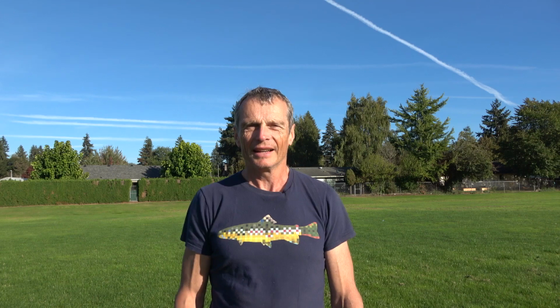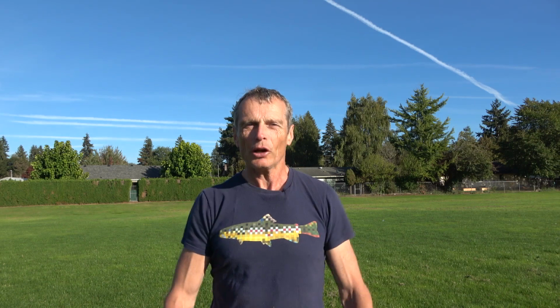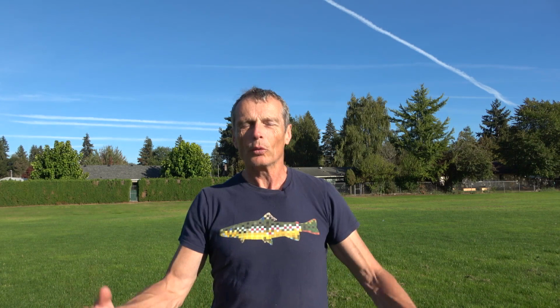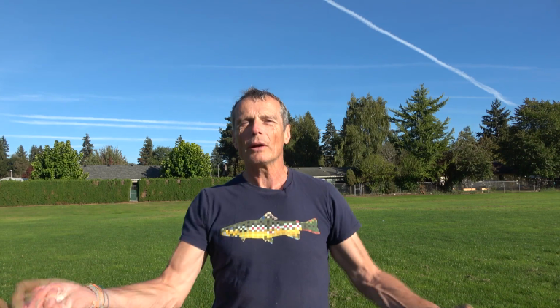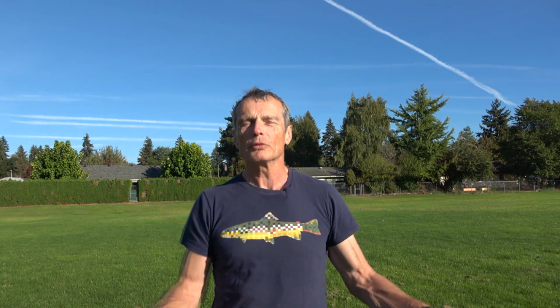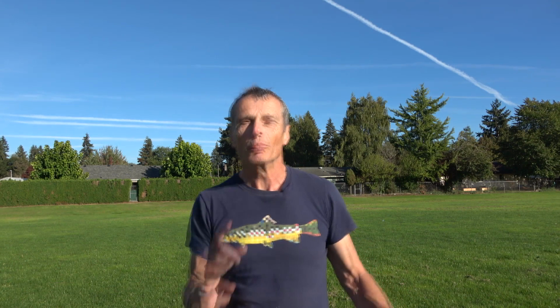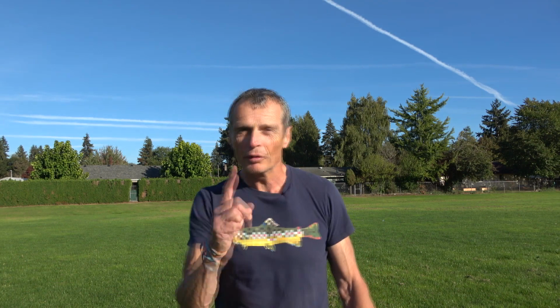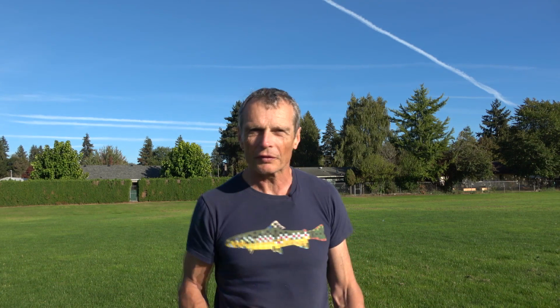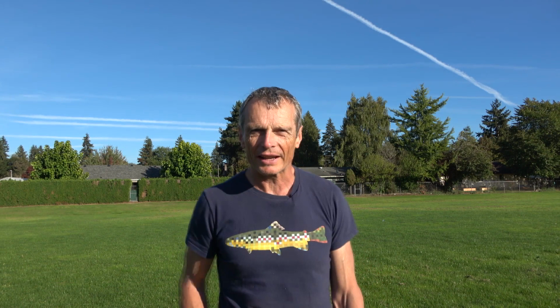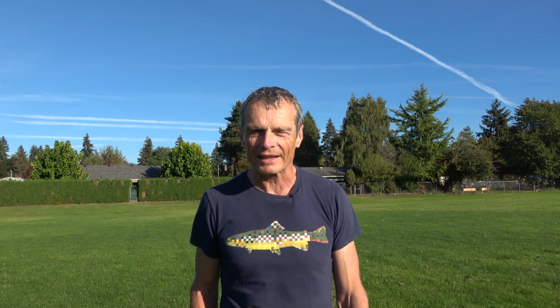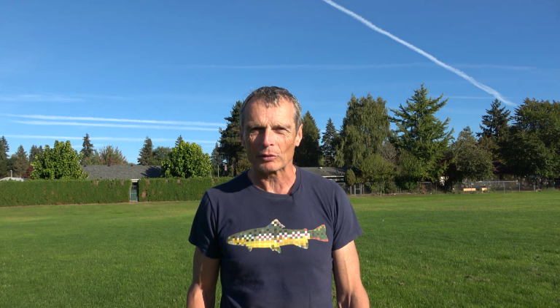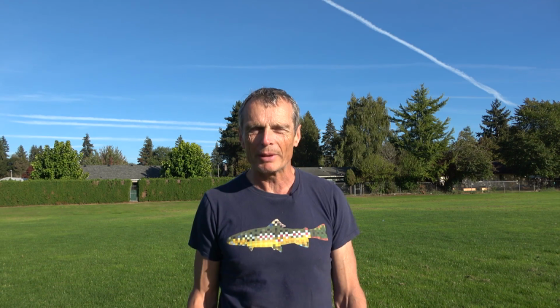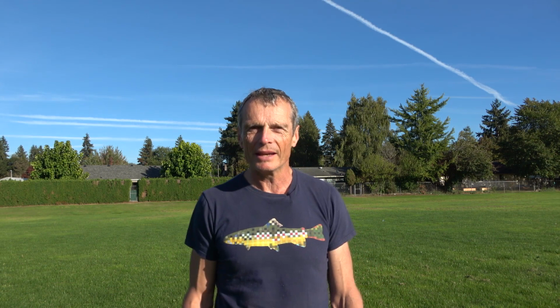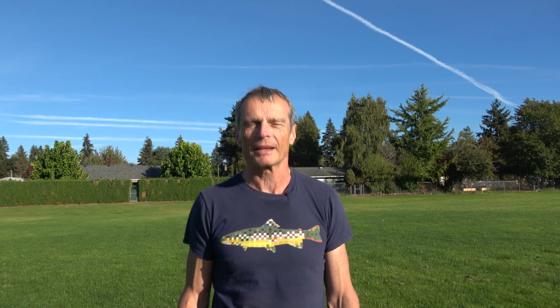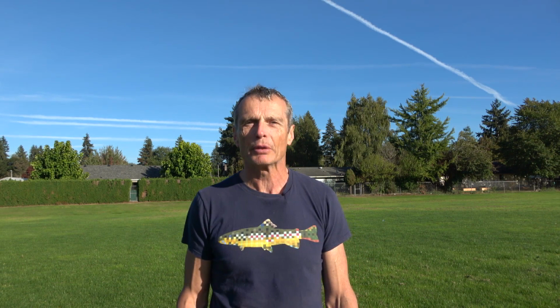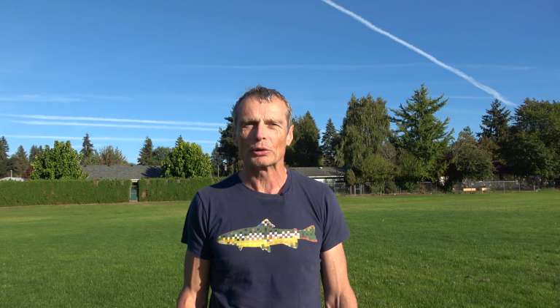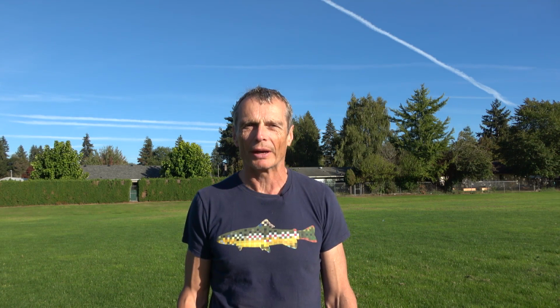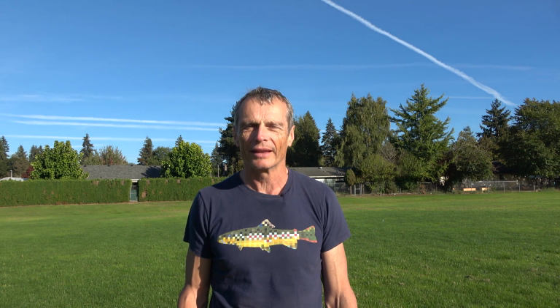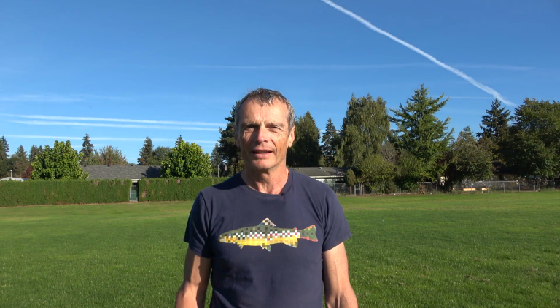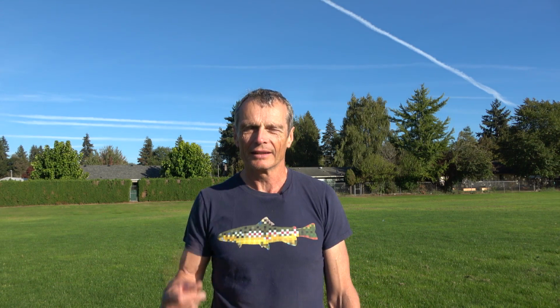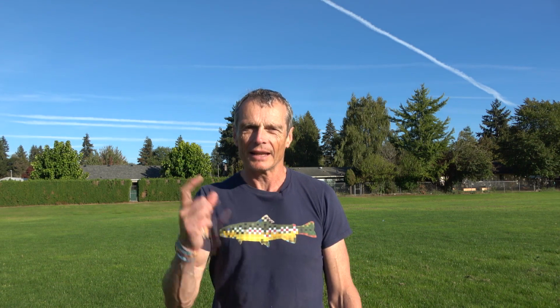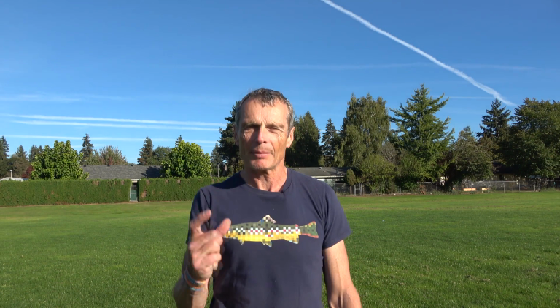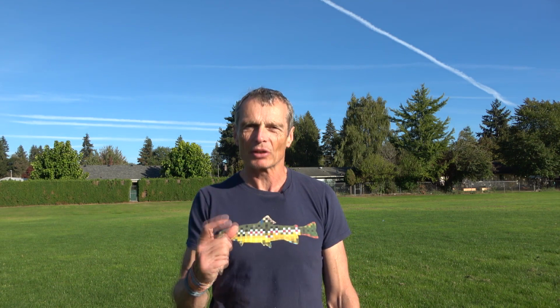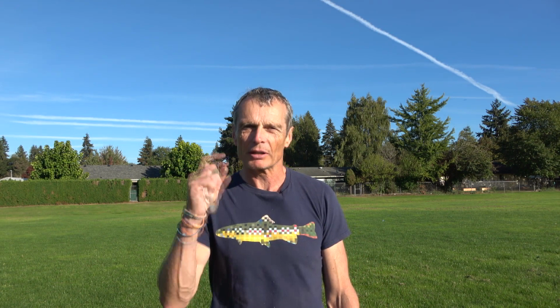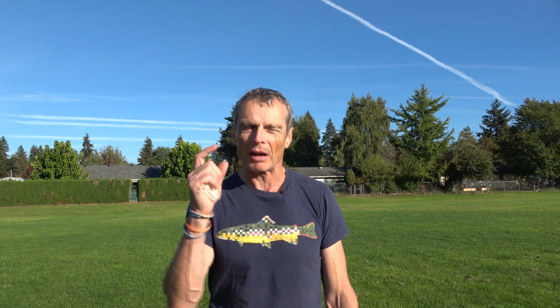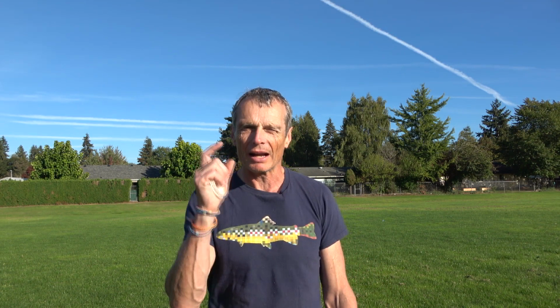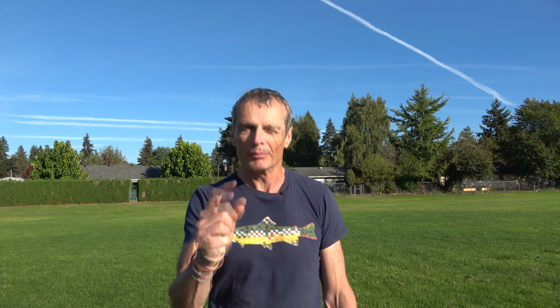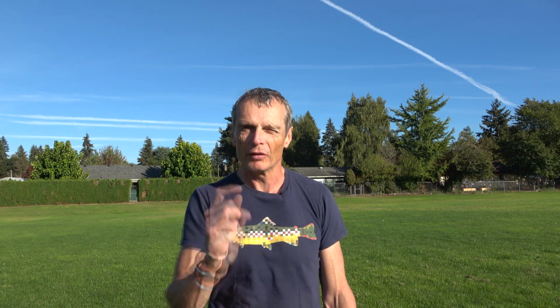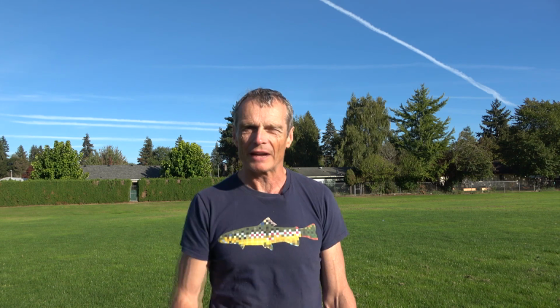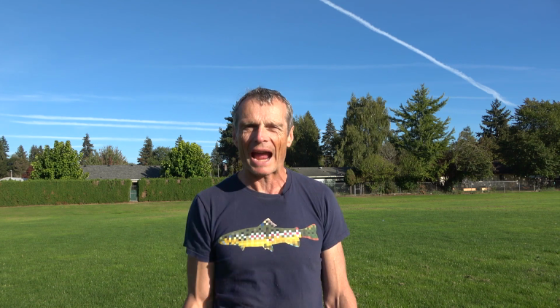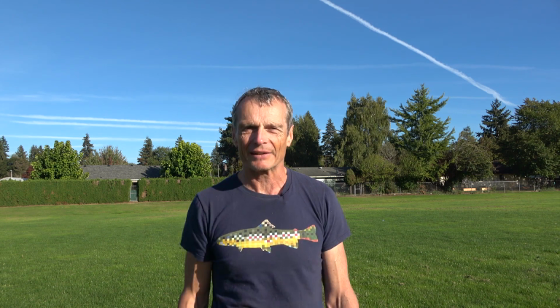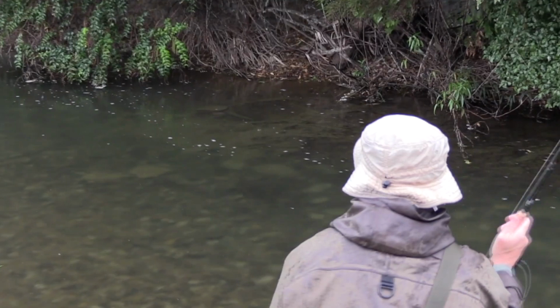Hello and welcome to Improve Your Flycasting with me, Simon Goresworth. Today's episode is about improving your accuracy.